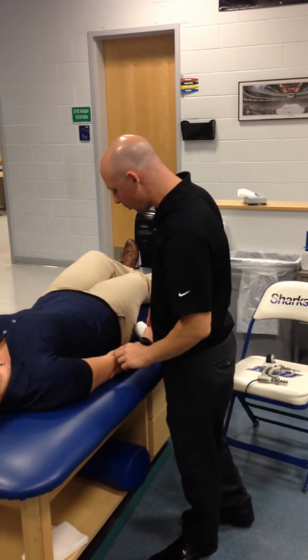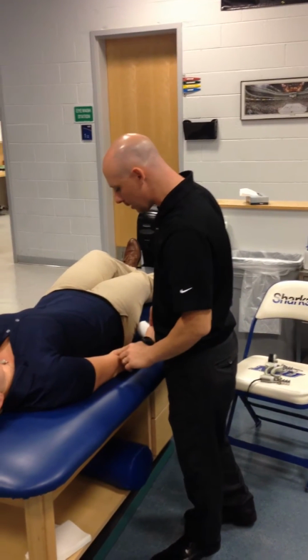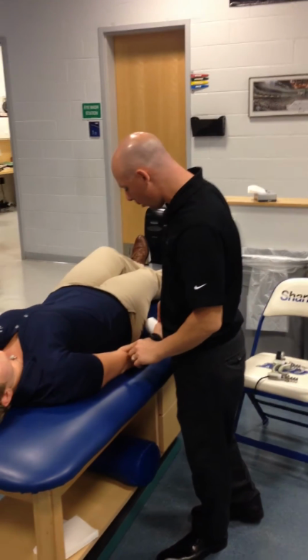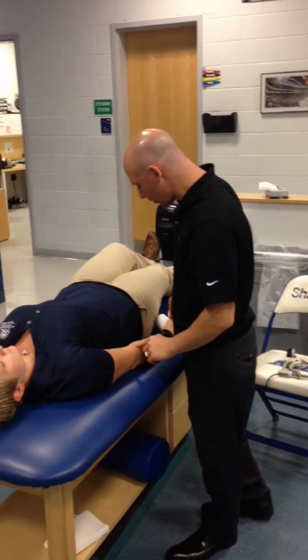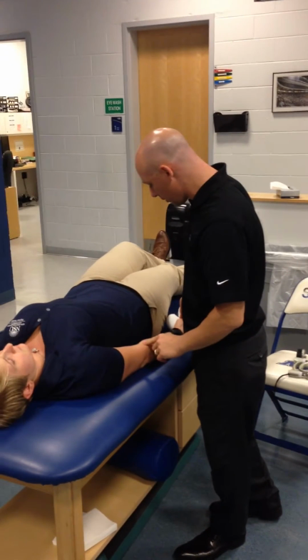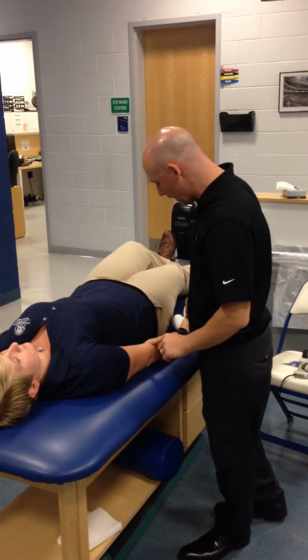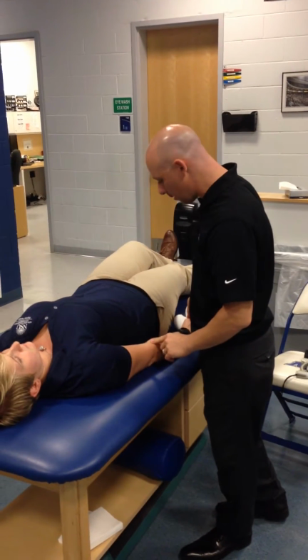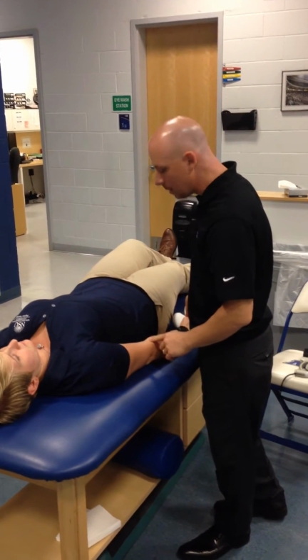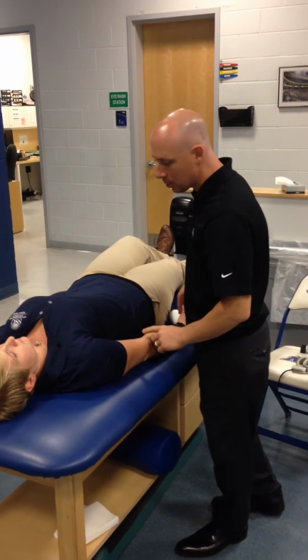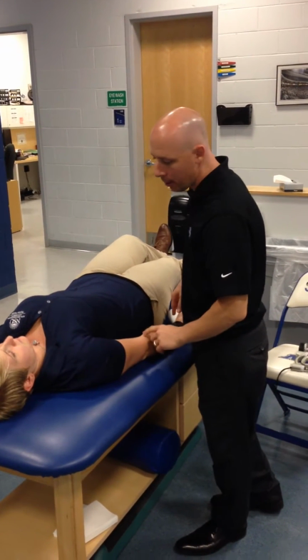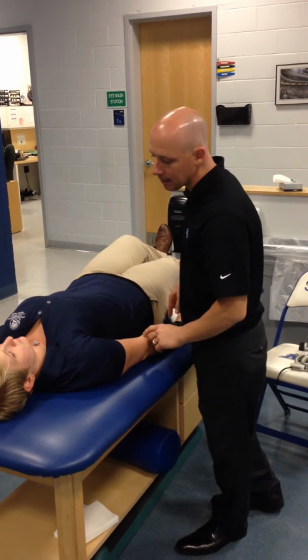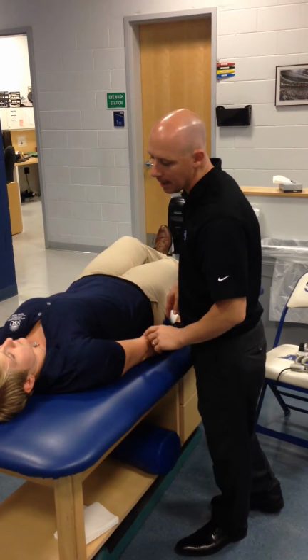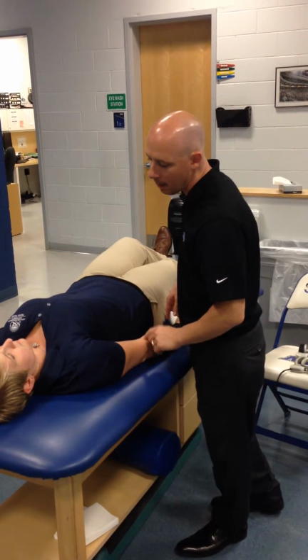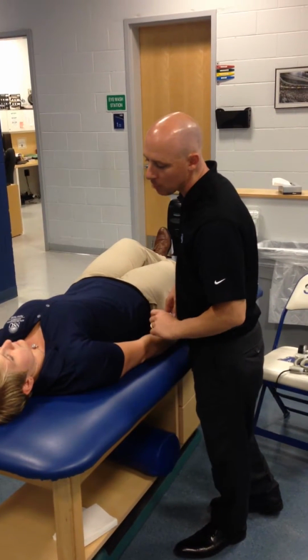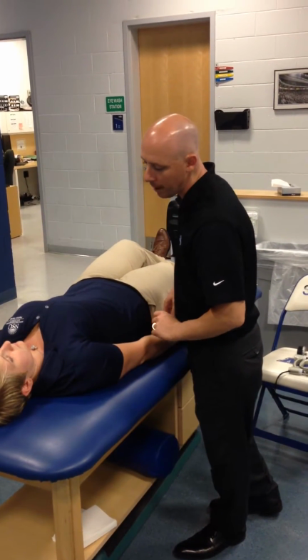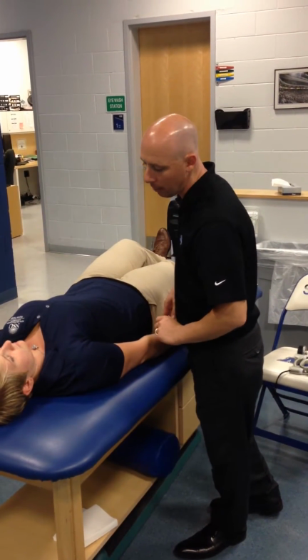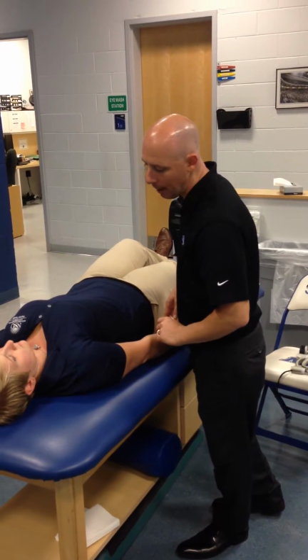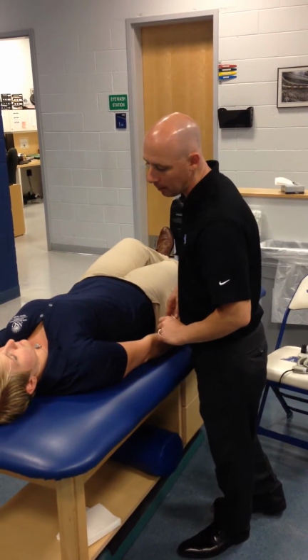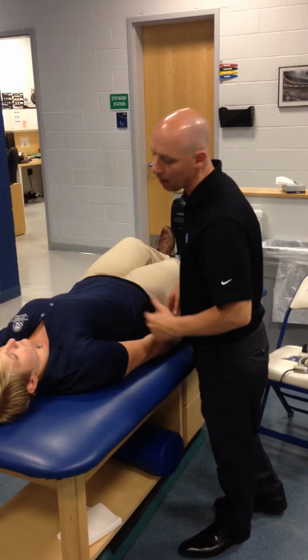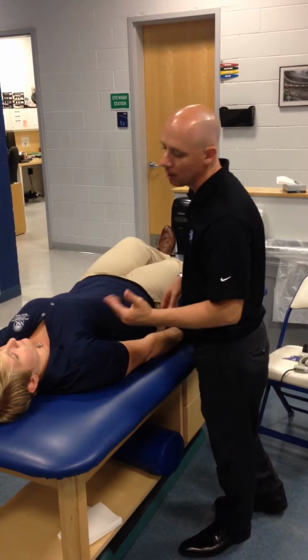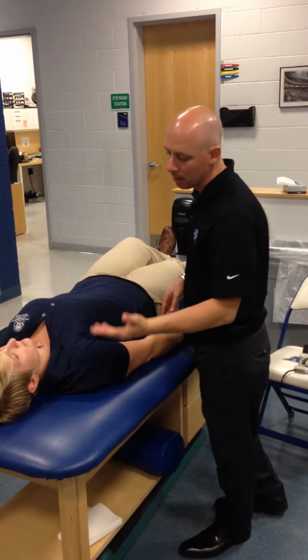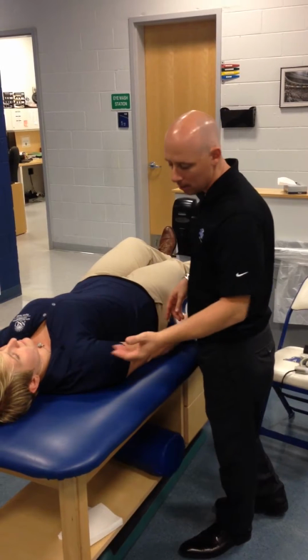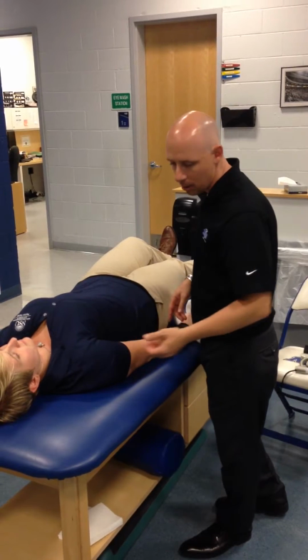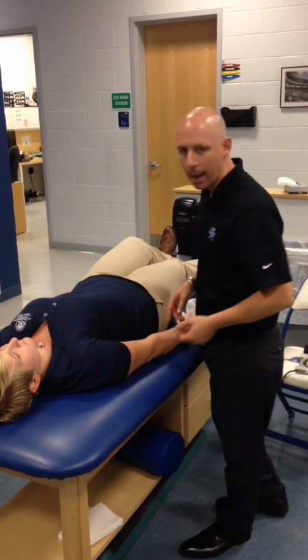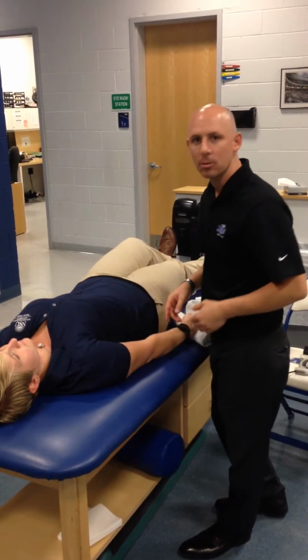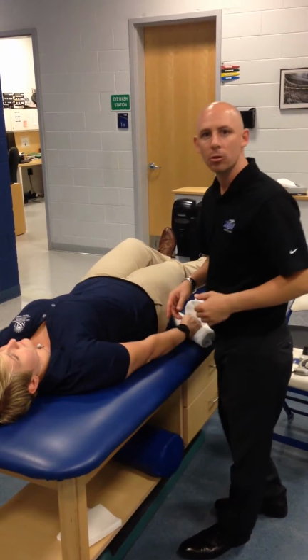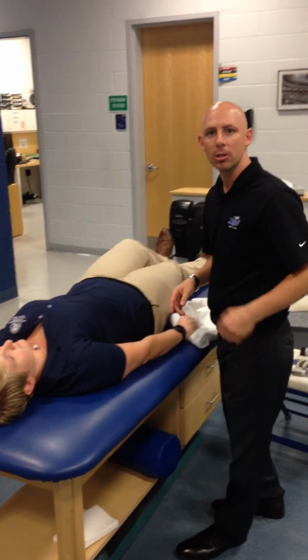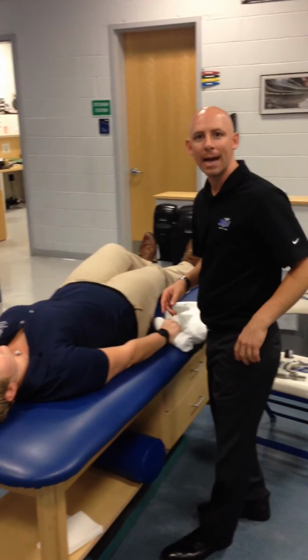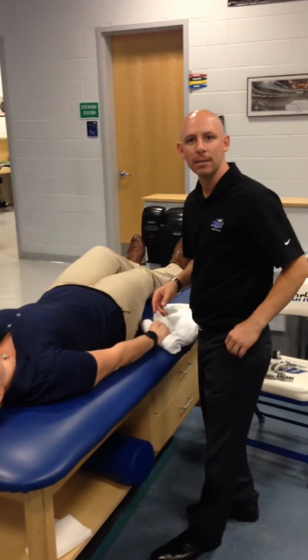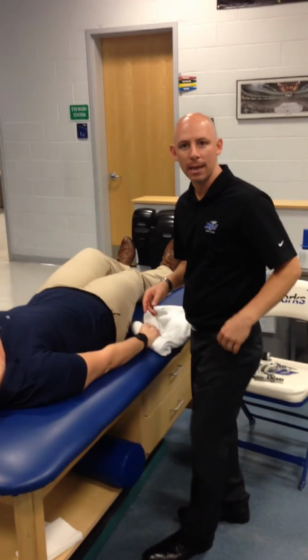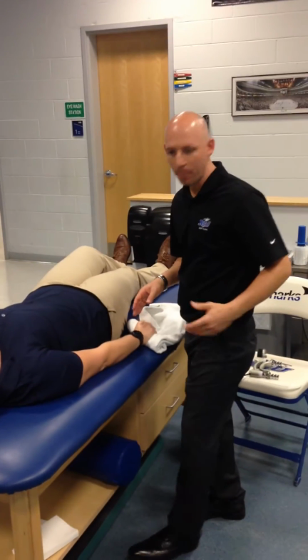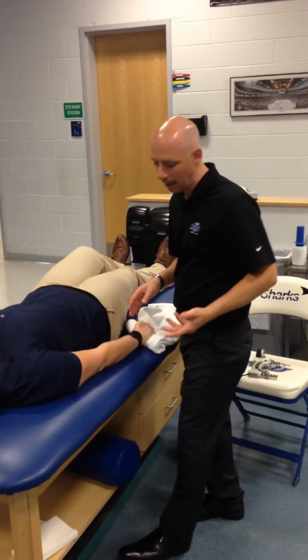Squeeze as hard as you can. How much pain are we having here? She says five out of ten. So she still has the same pain.